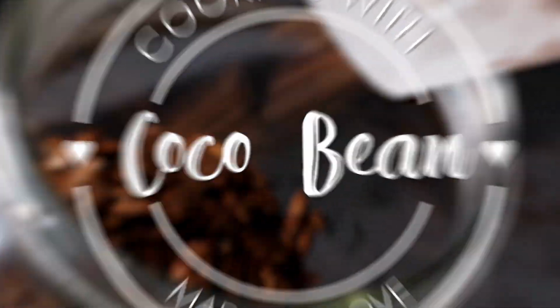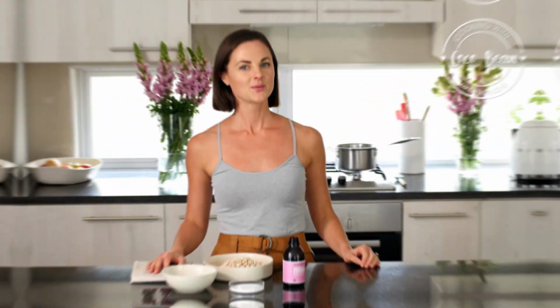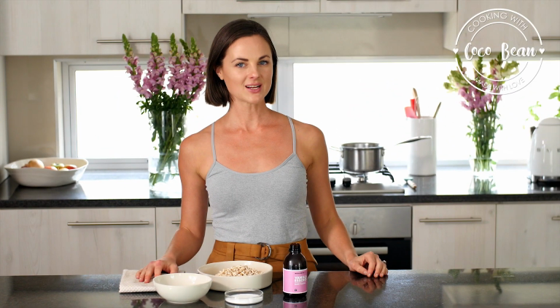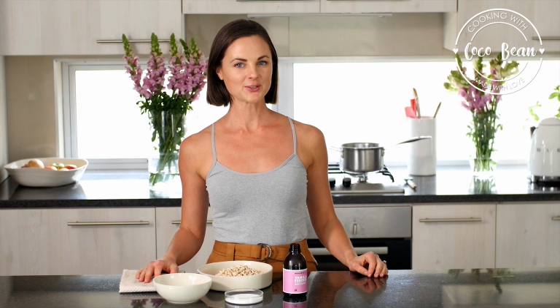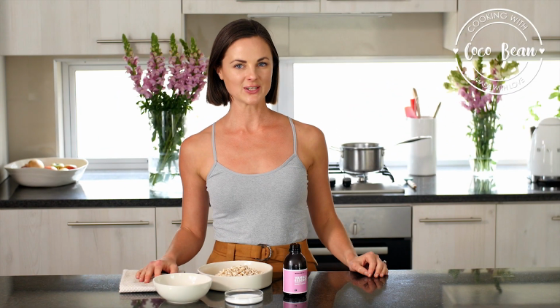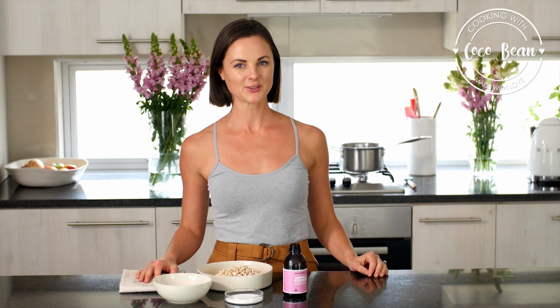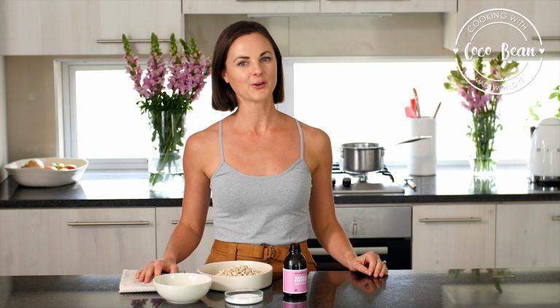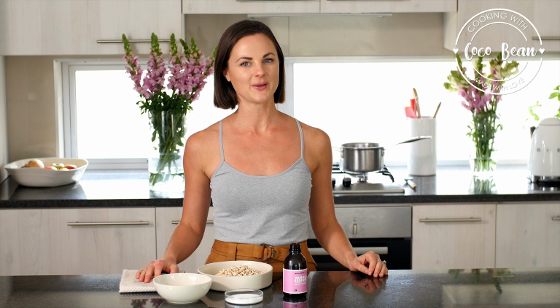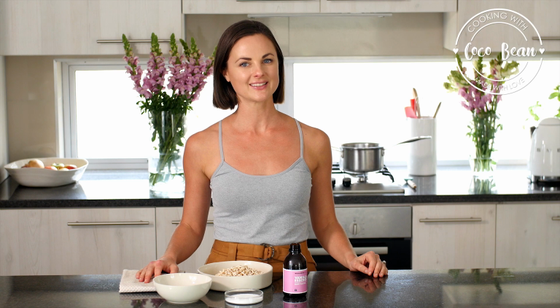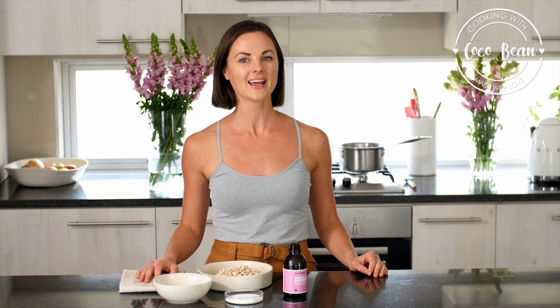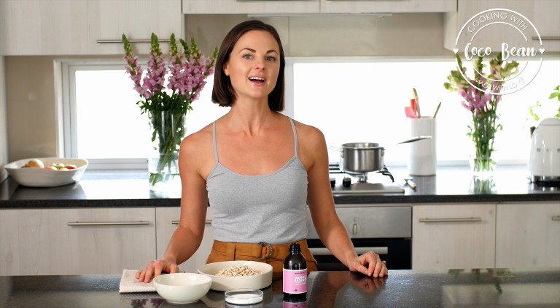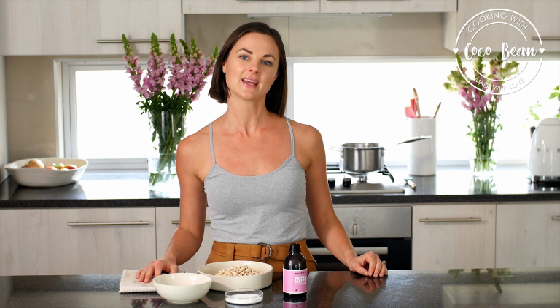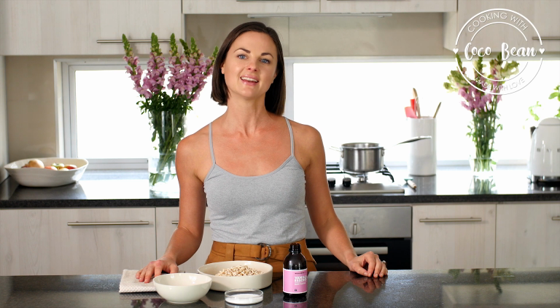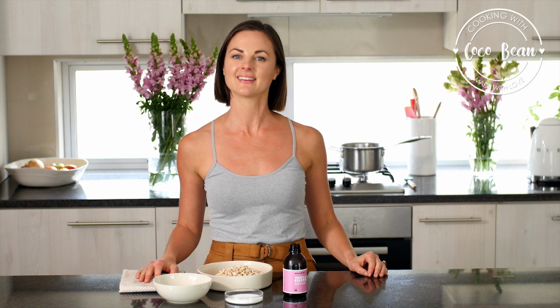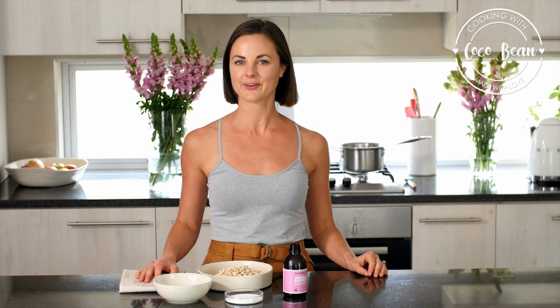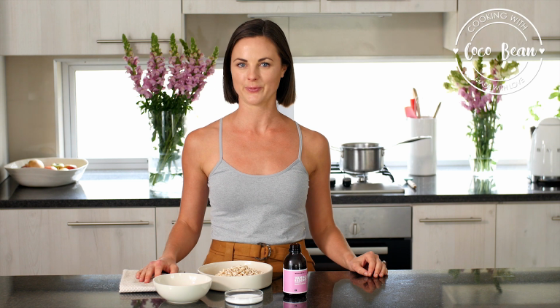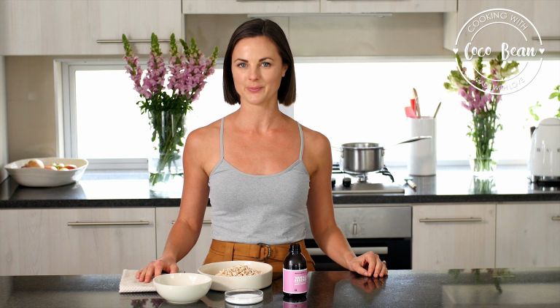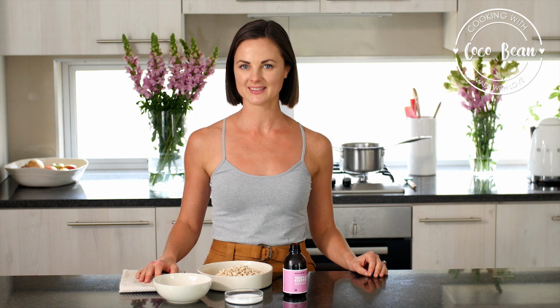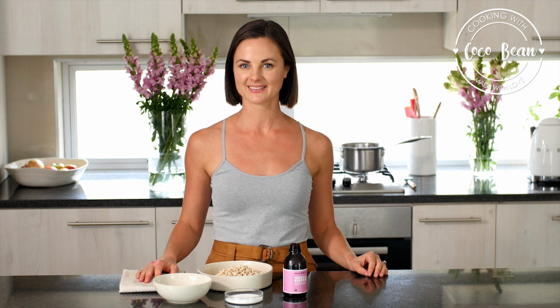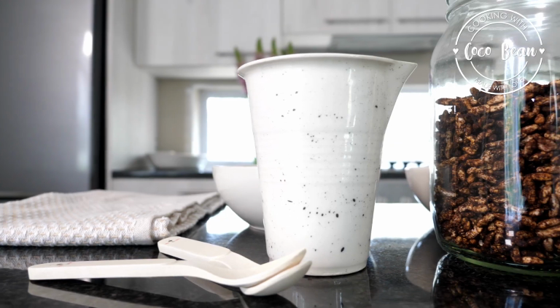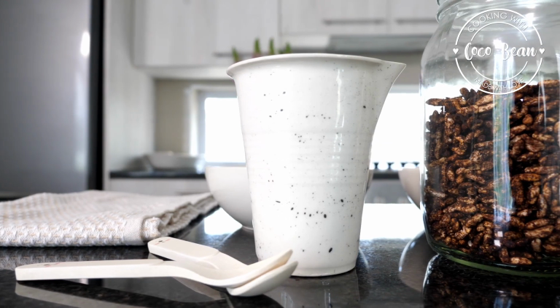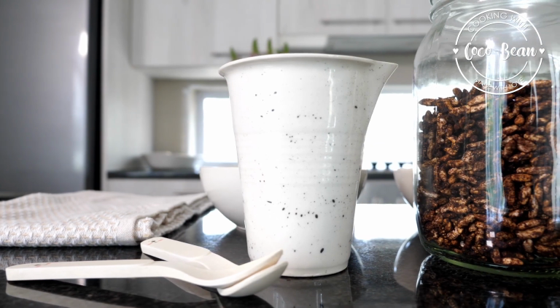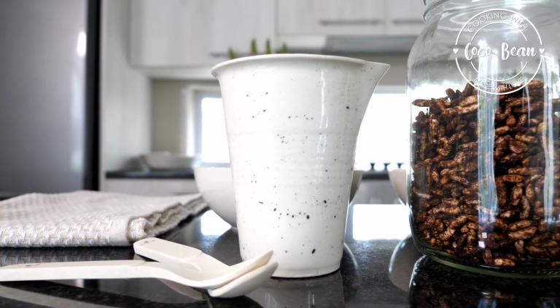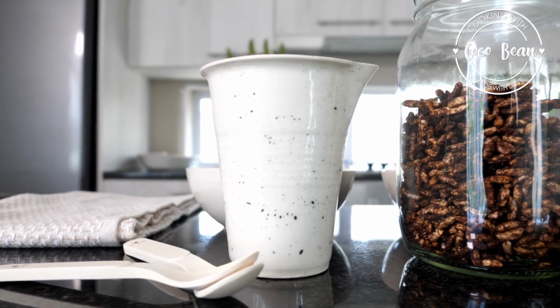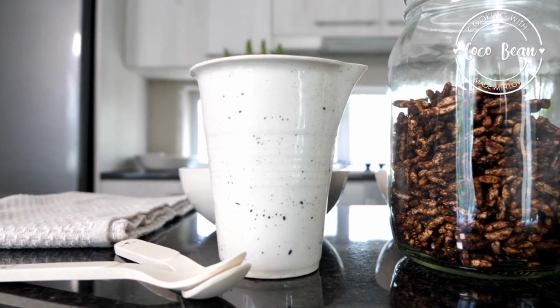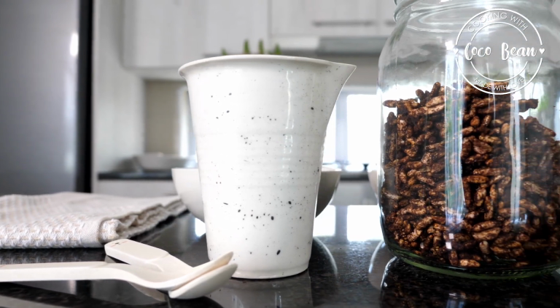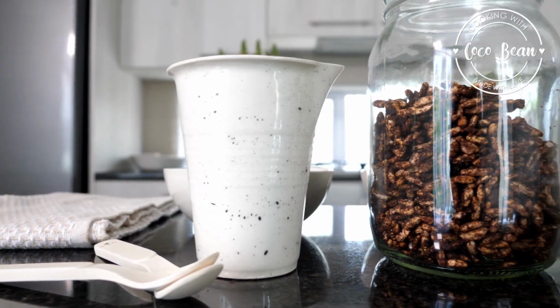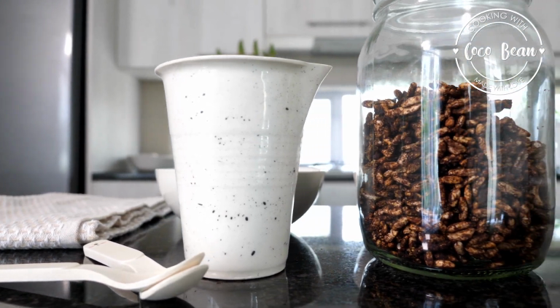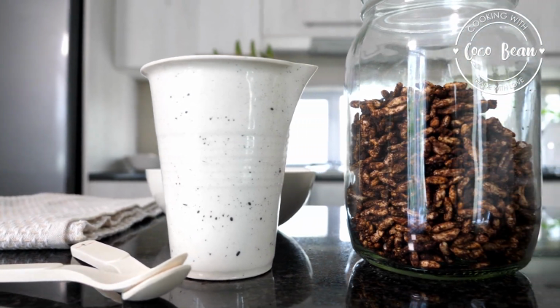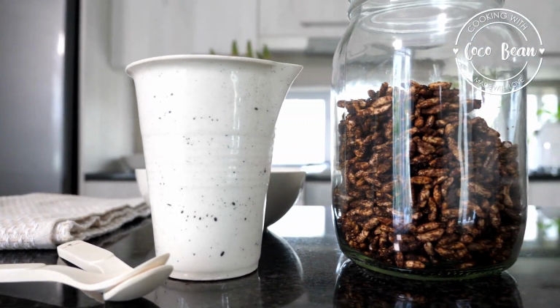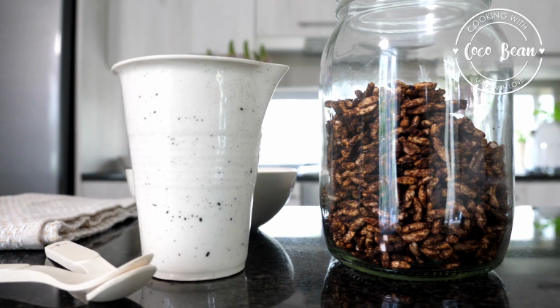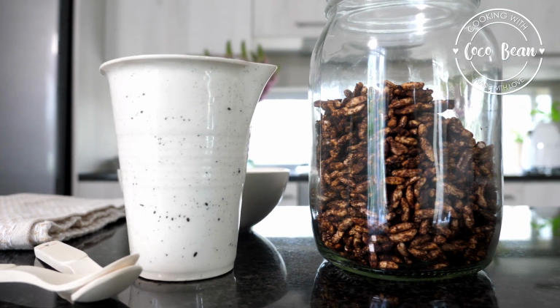Welcome to cooking with cocoa bean. Today I'm making healthy cocoa pops. Chocolate for breakfast makes getting out of bed so much easier.